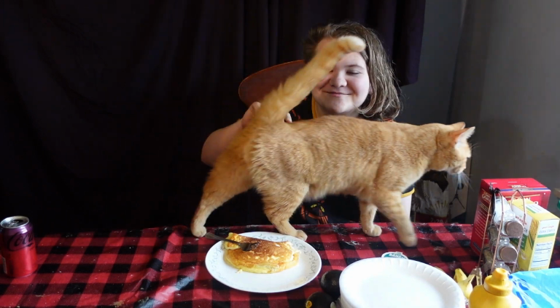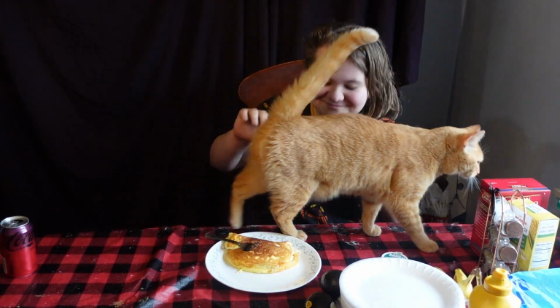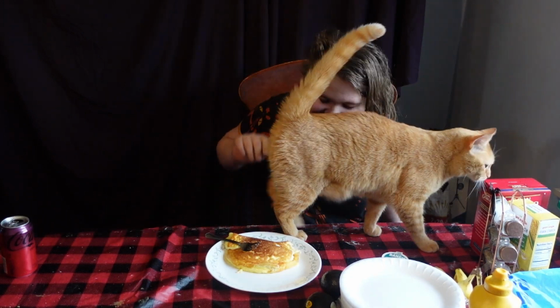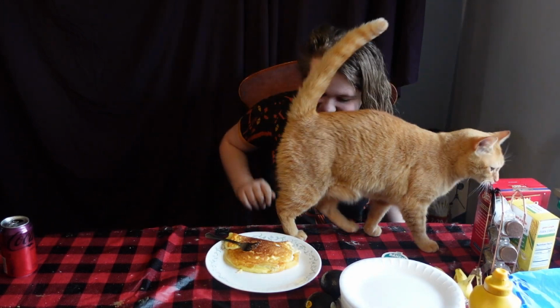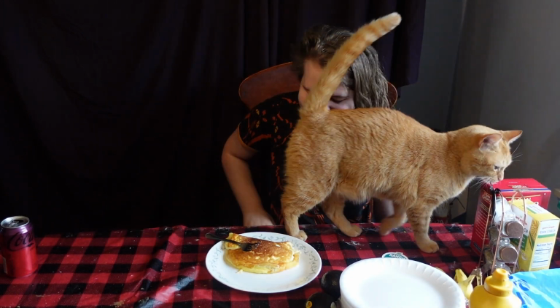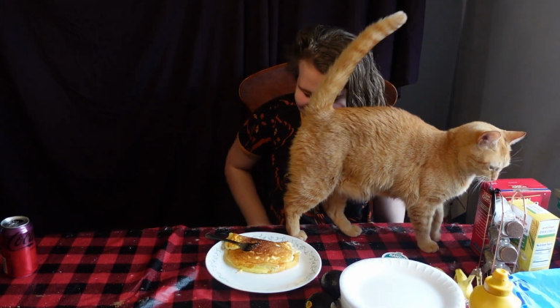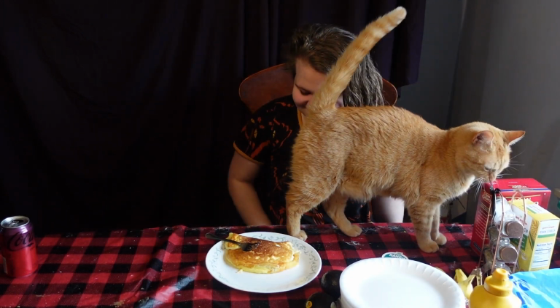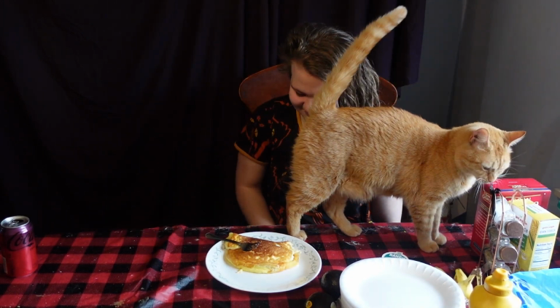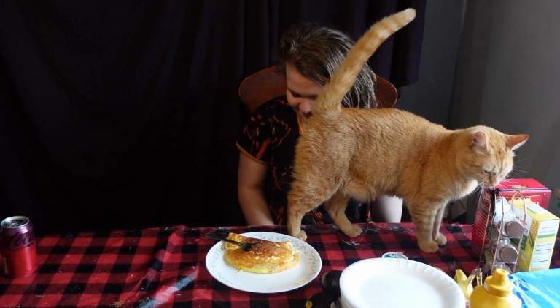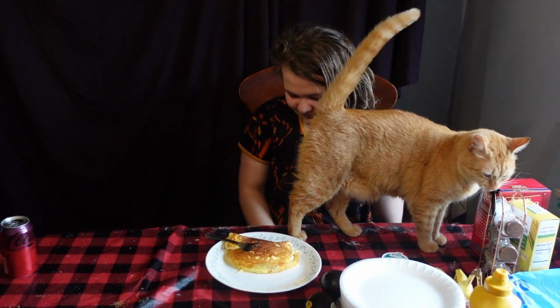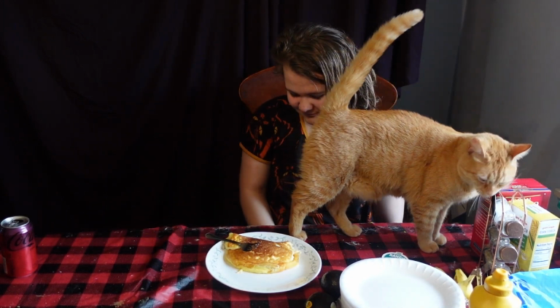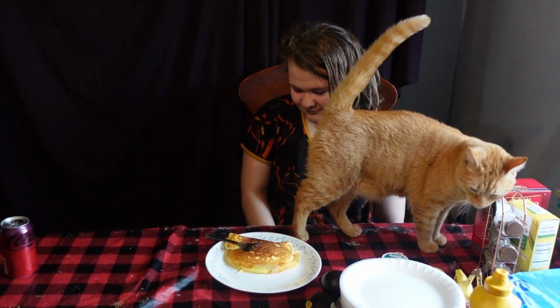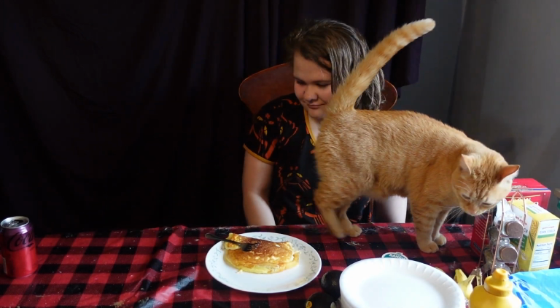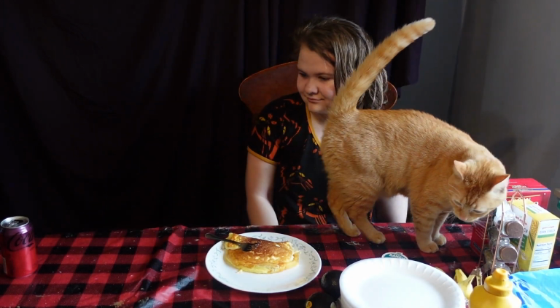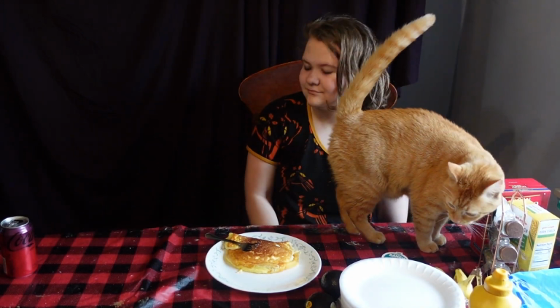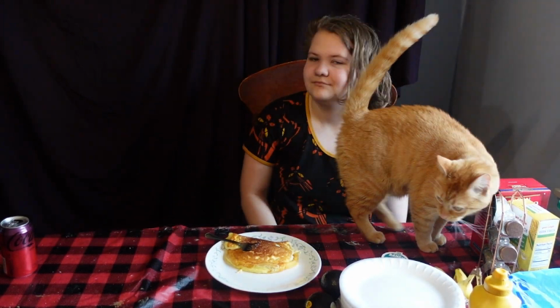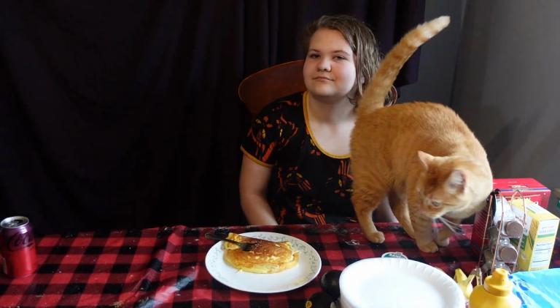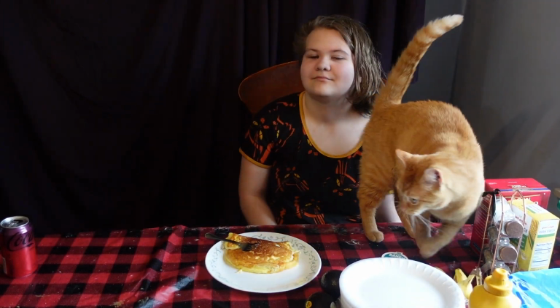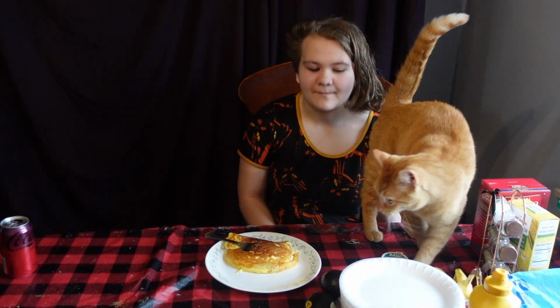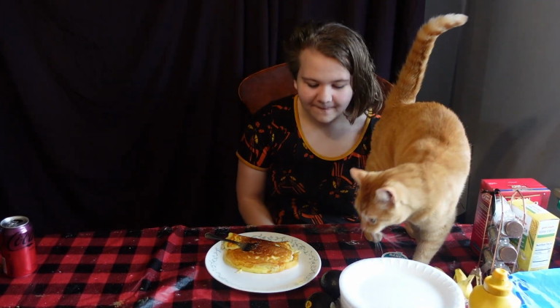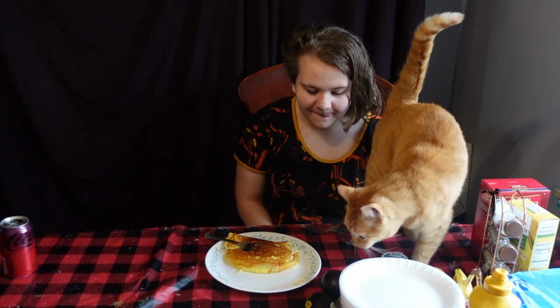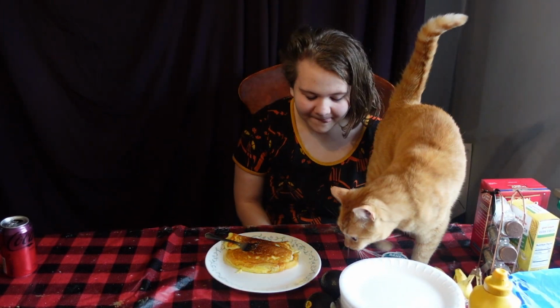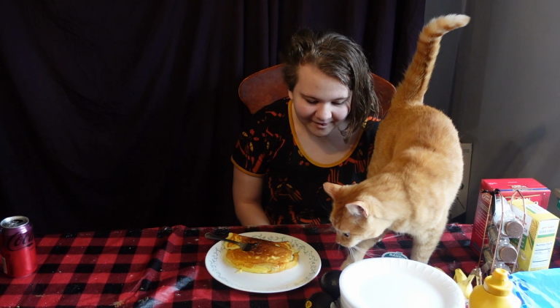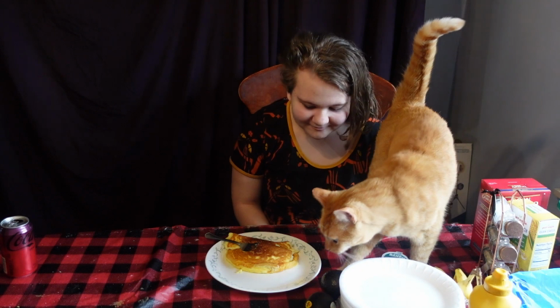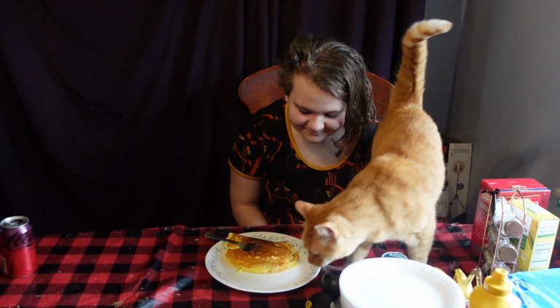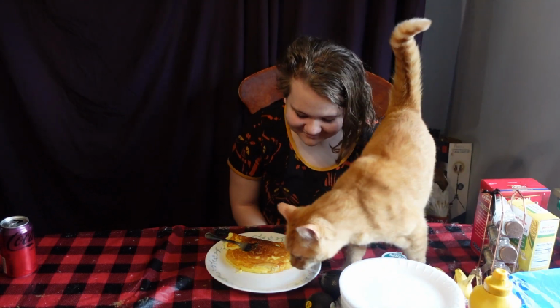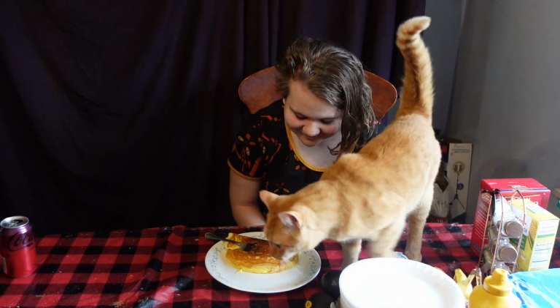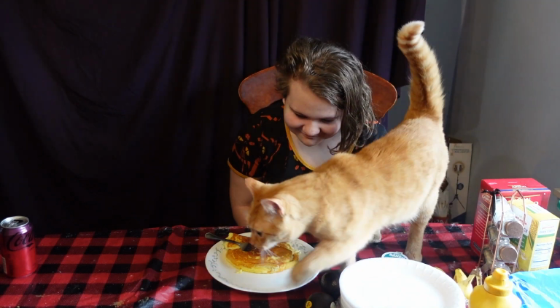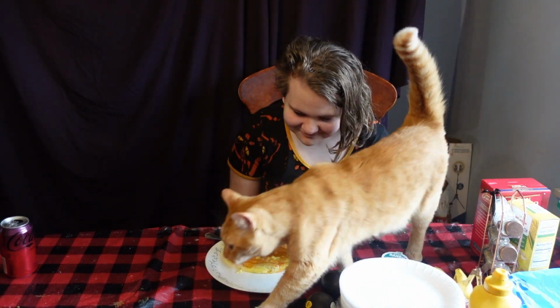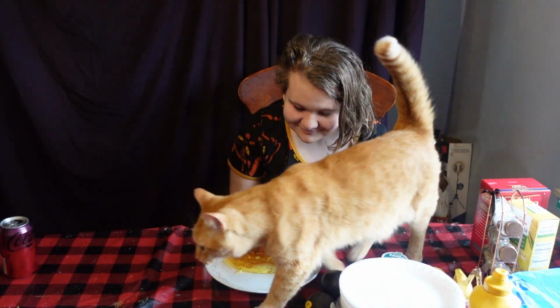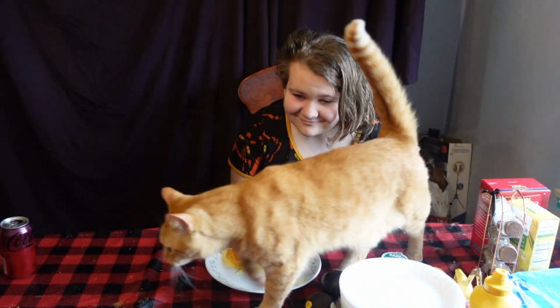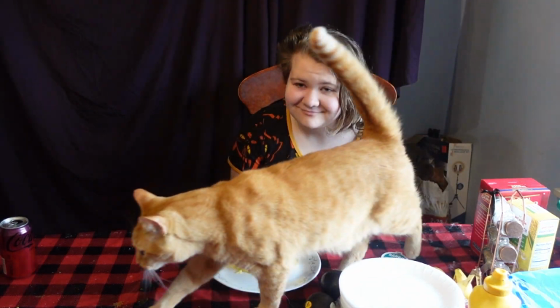Alright, join us next time on Two Apple Pies for a Dollar product review cooking show.